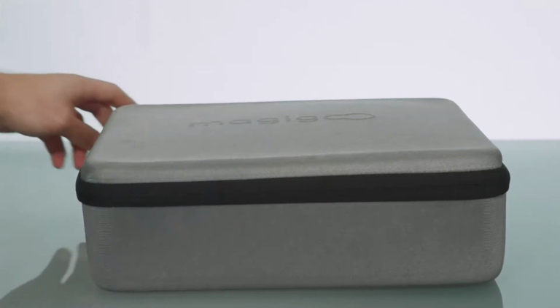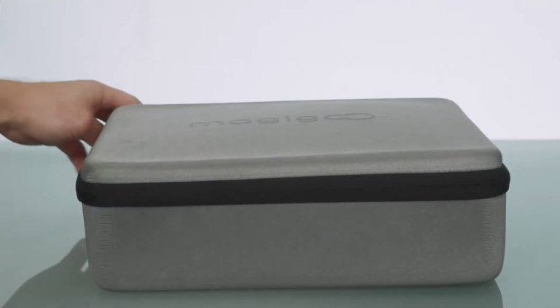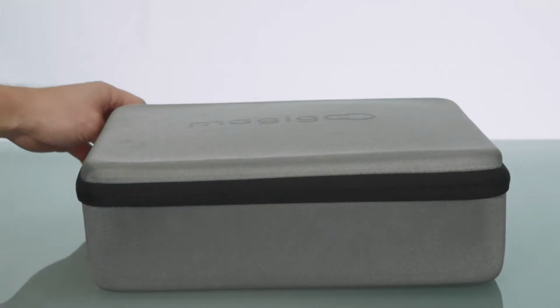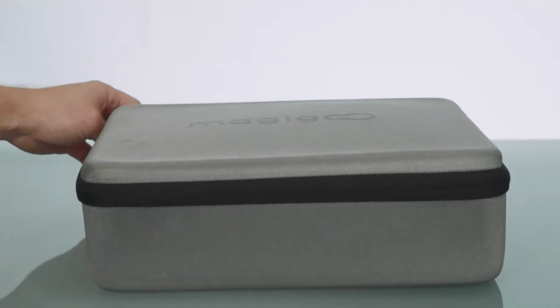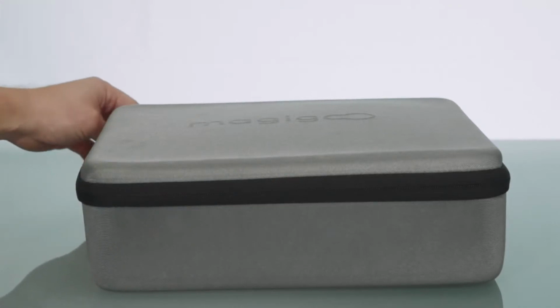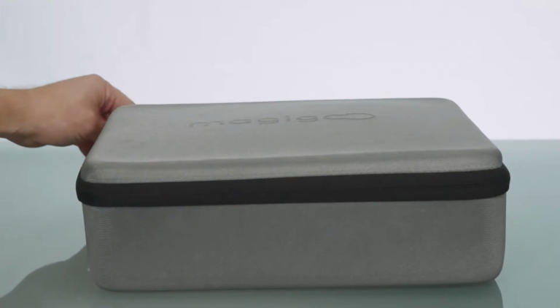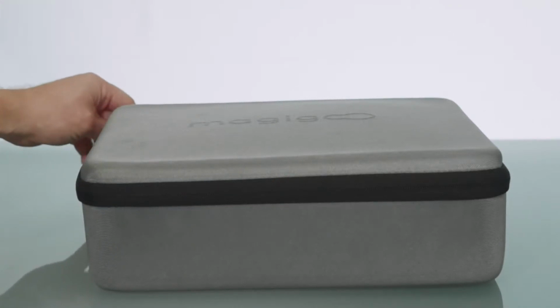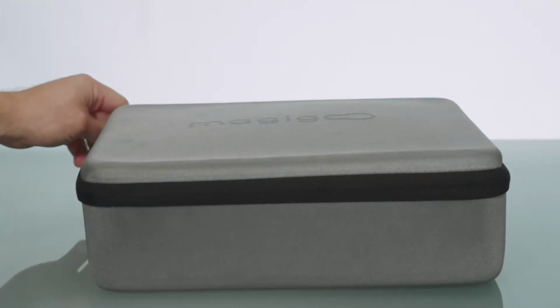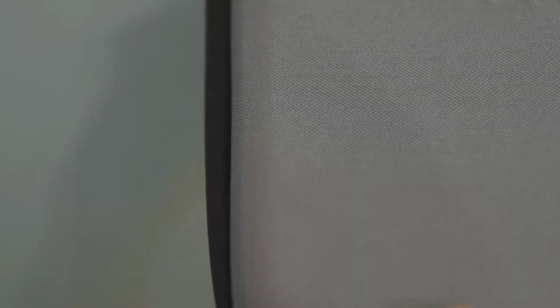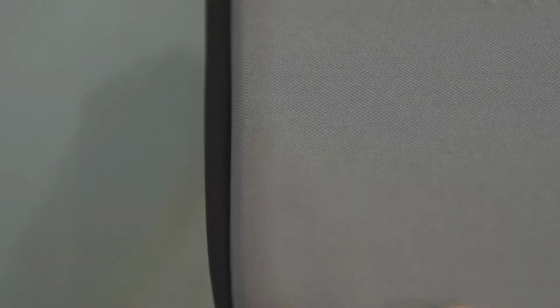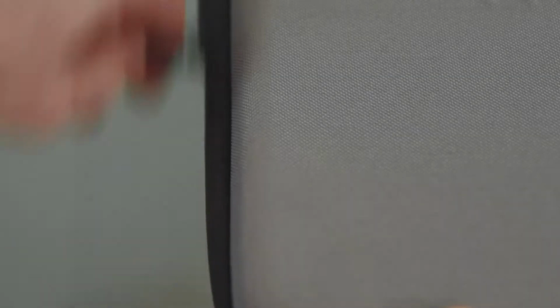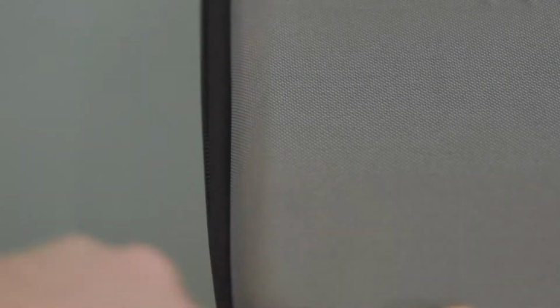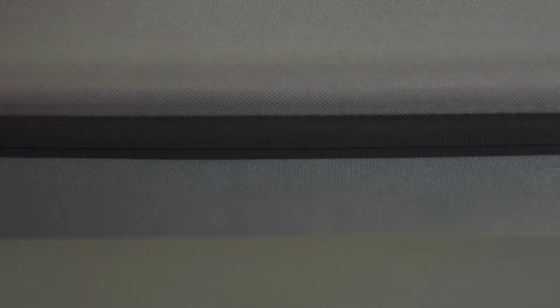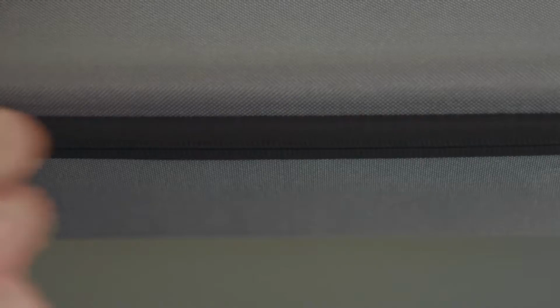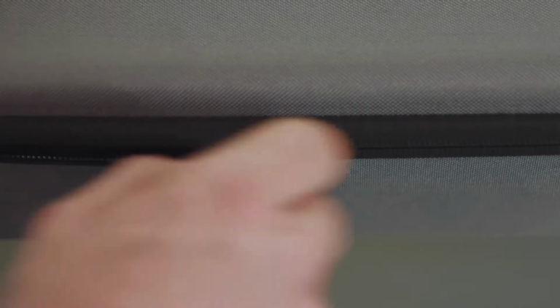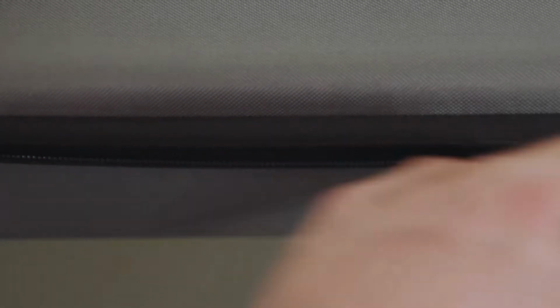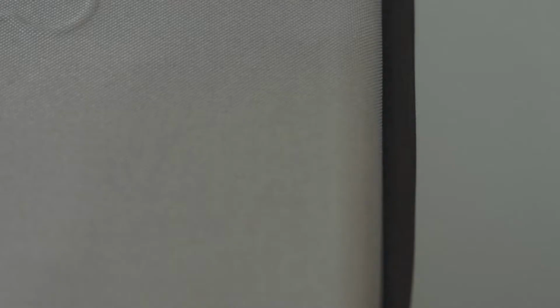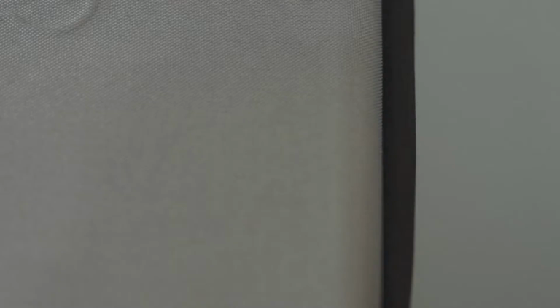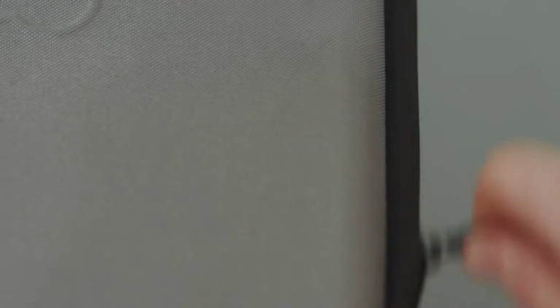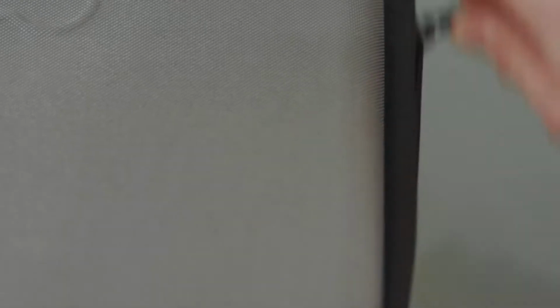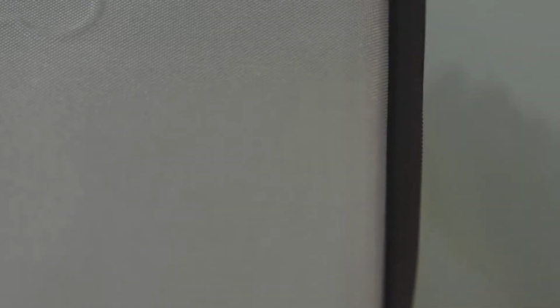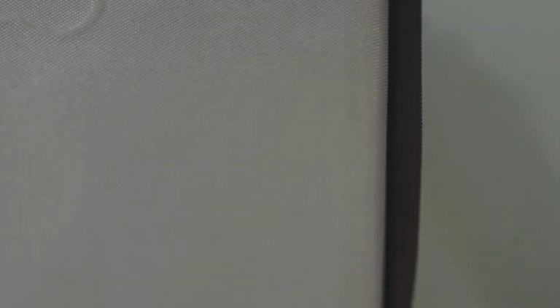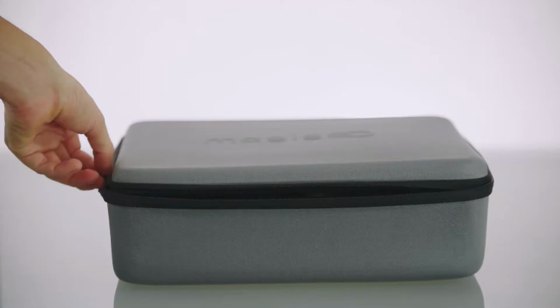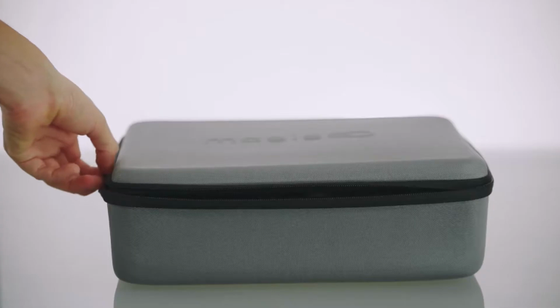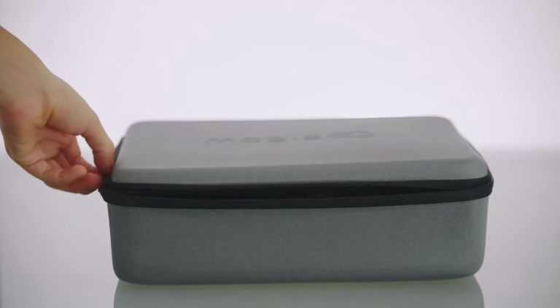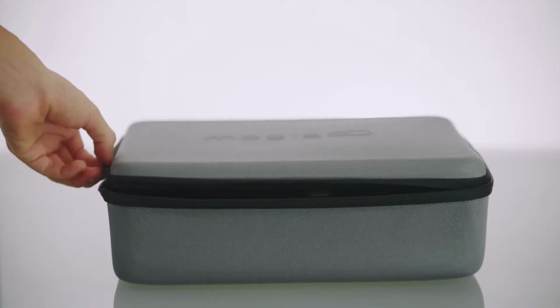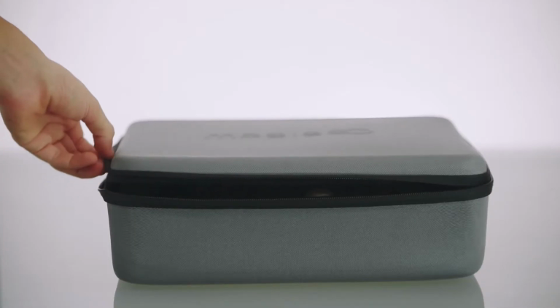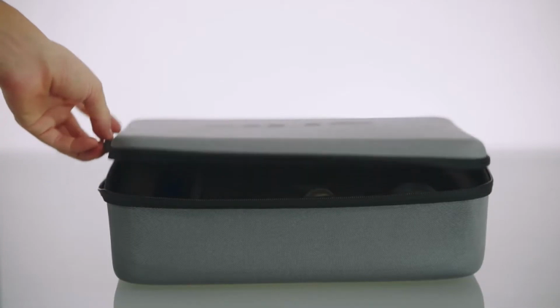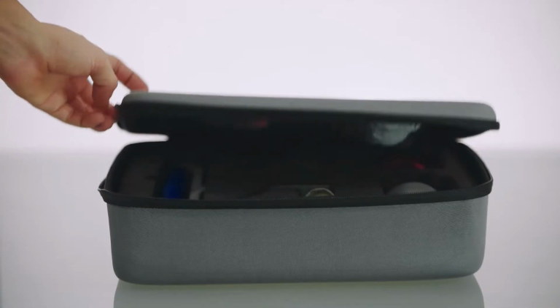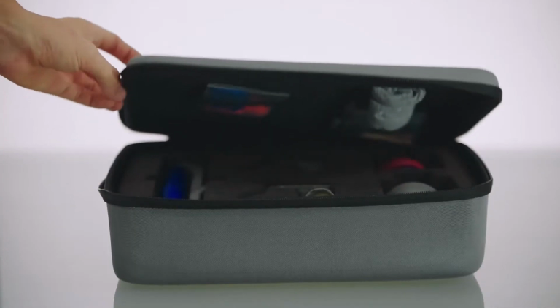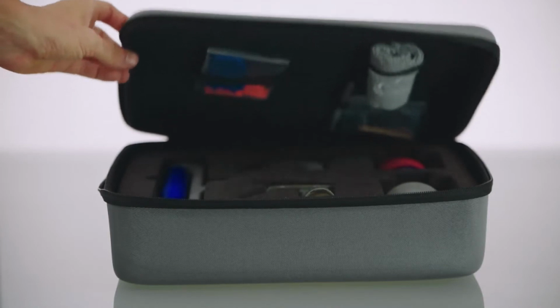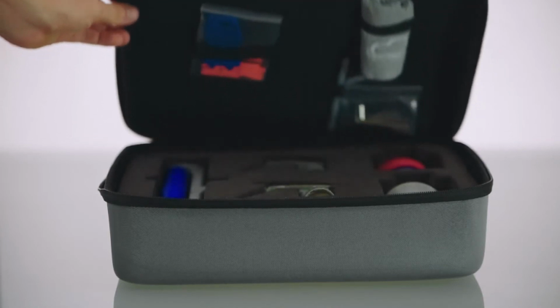Unpack your Magigoo Coater box, unzip the case, and inspect the contents of the kit.